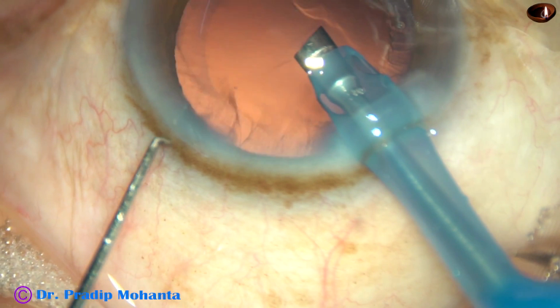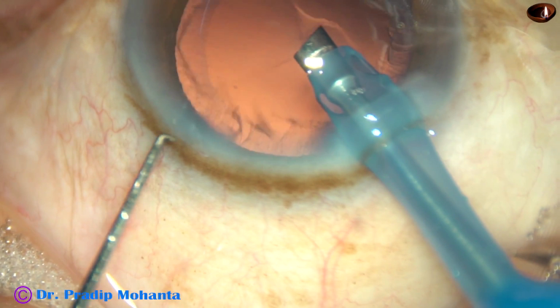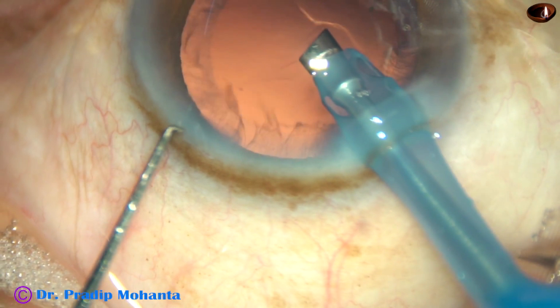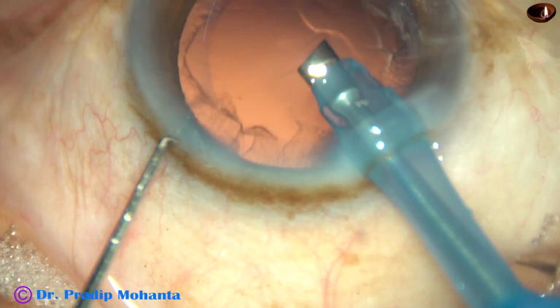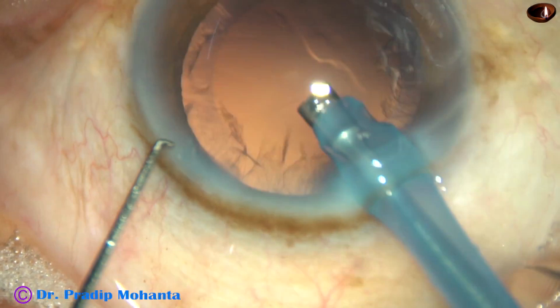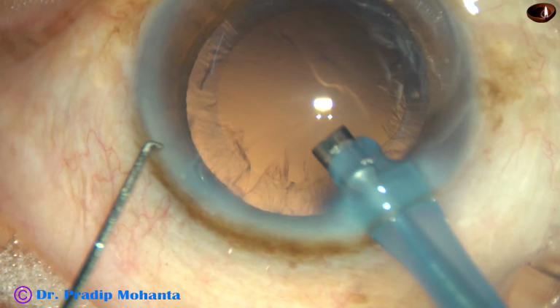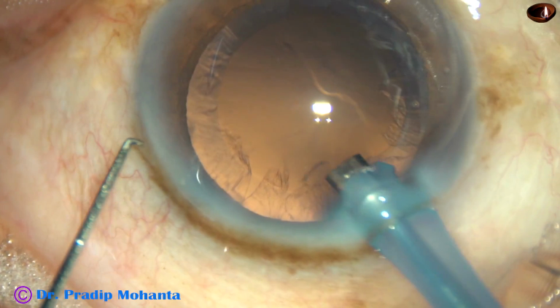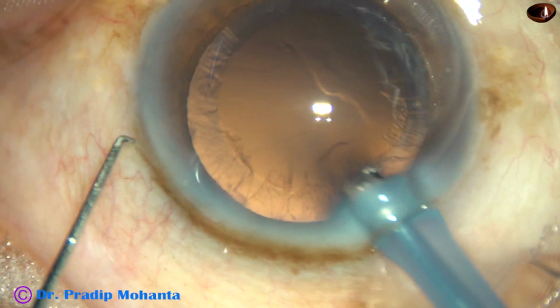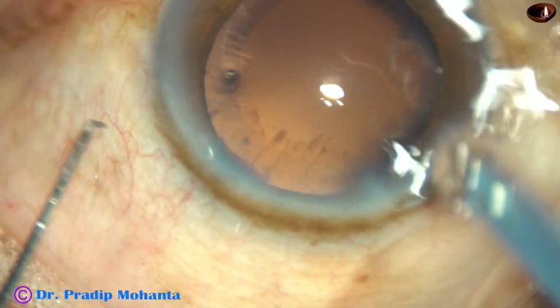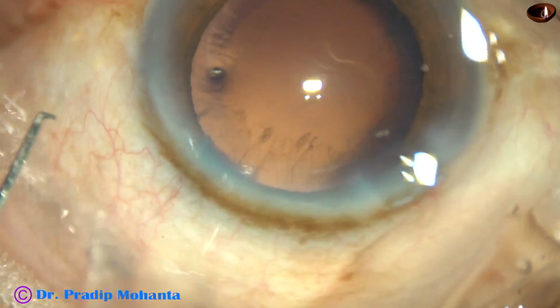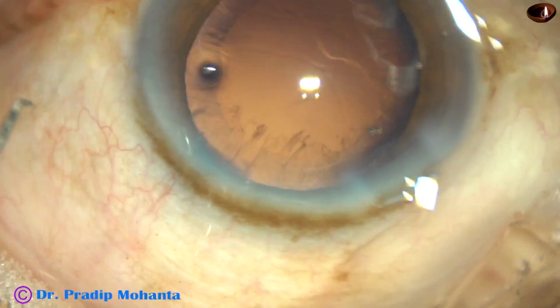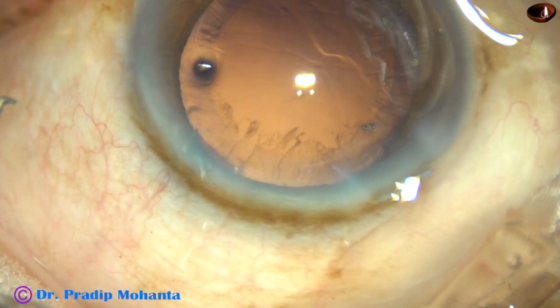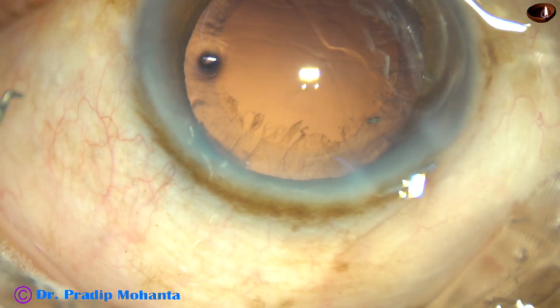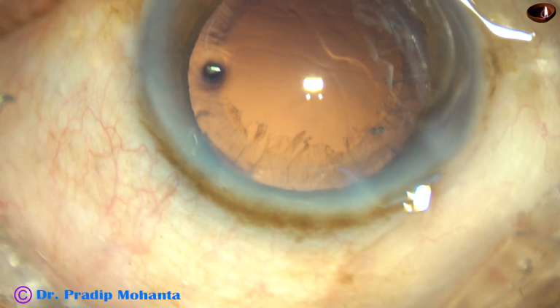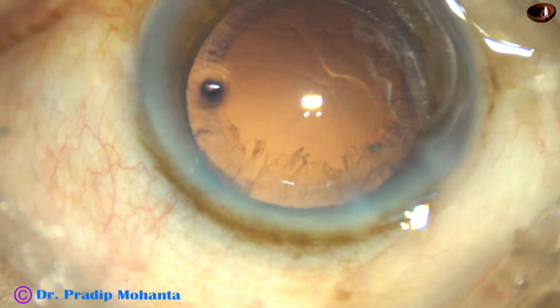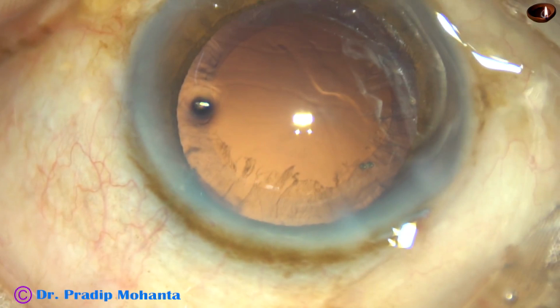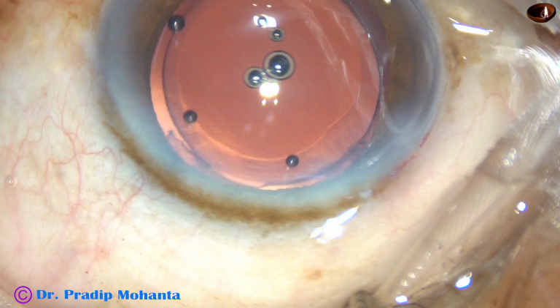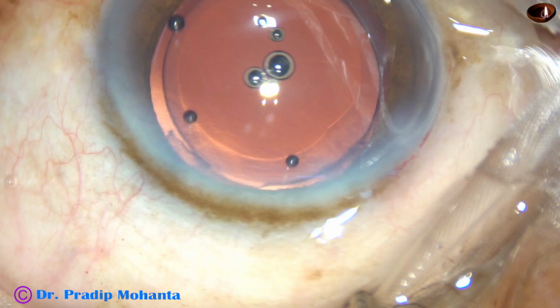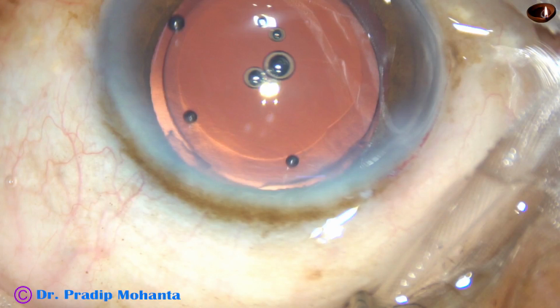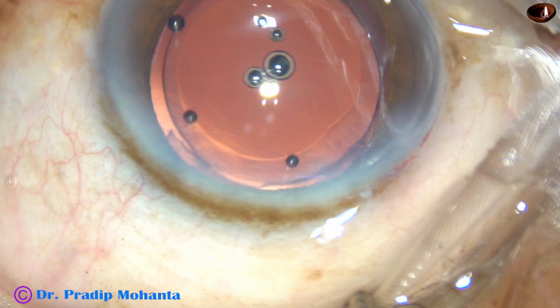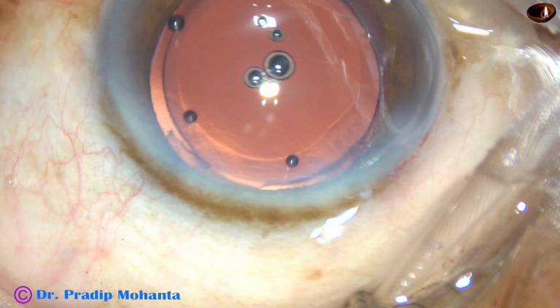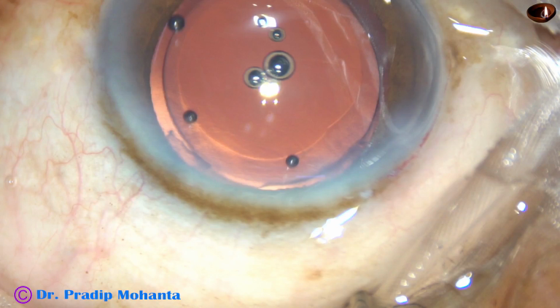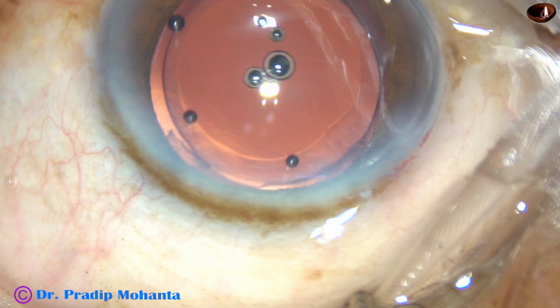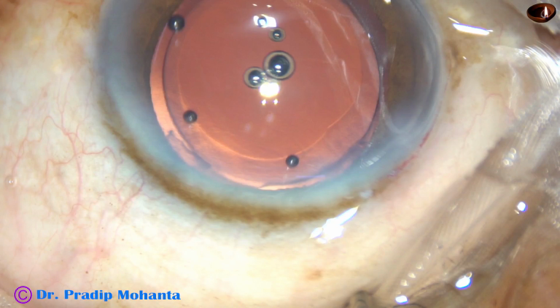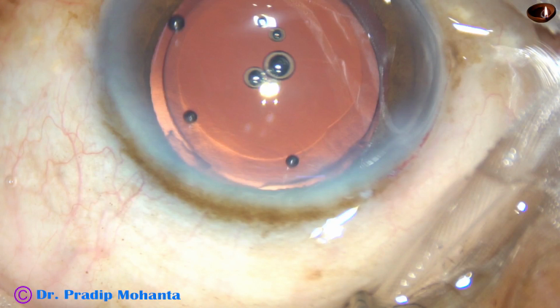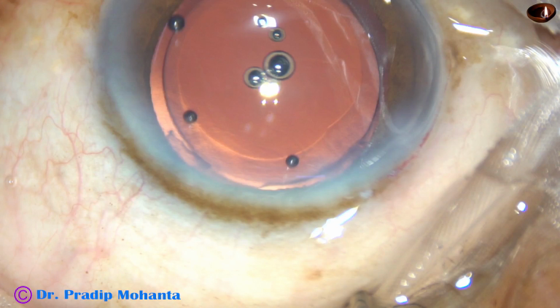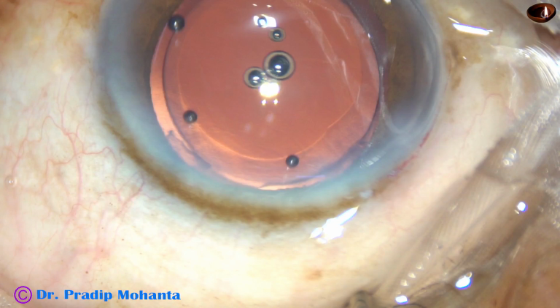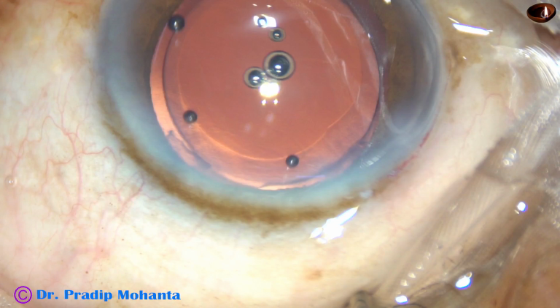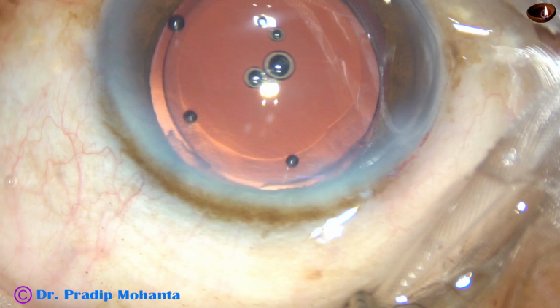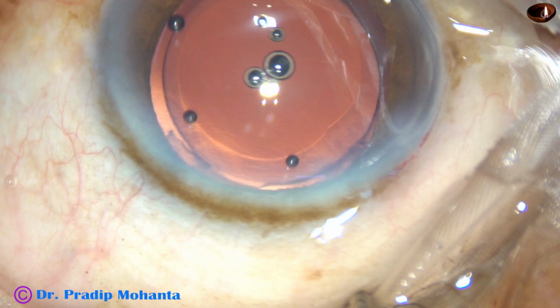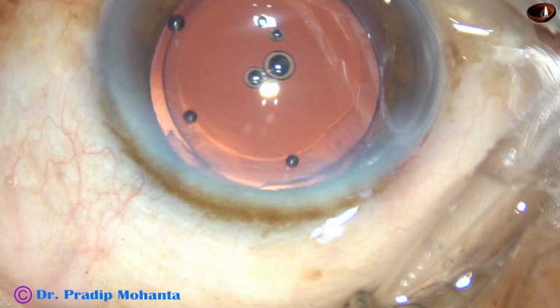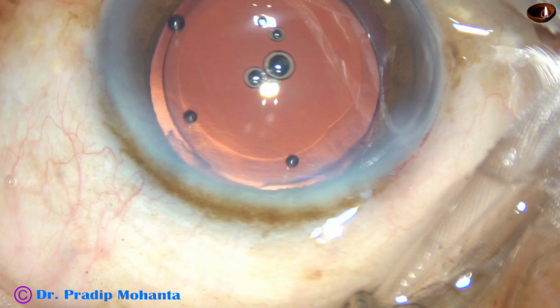This is the last portion of the nucleus. At this time, I remove the chopper to make the anterior chamber more stable and very slowly emulsify the nuclear pieces. That's it, the case is done. After implanting the IOL, the case looks like this.